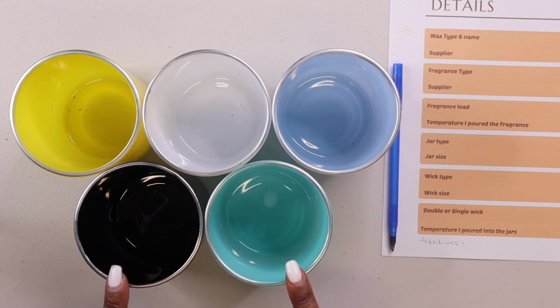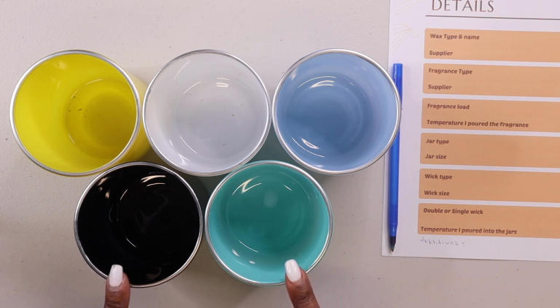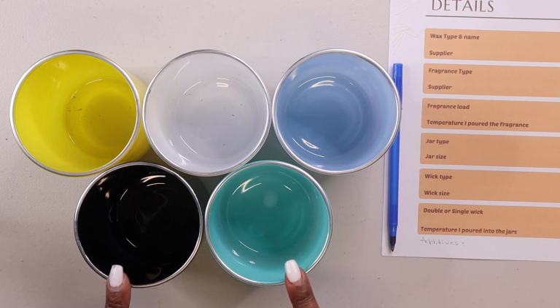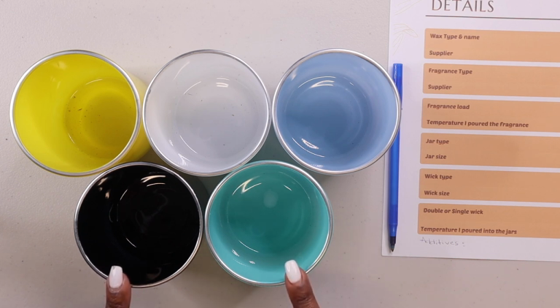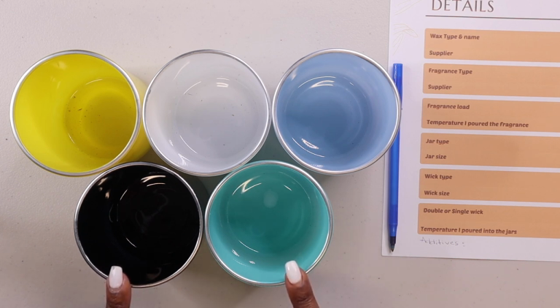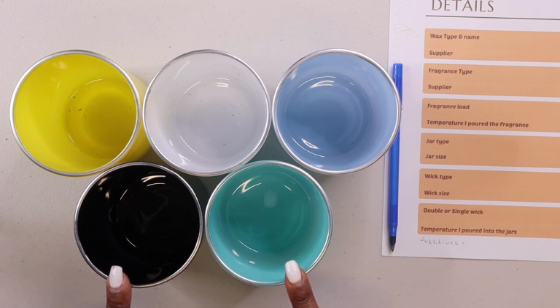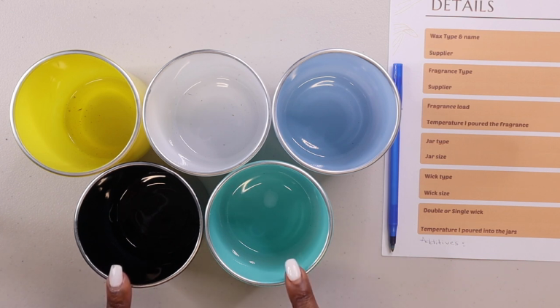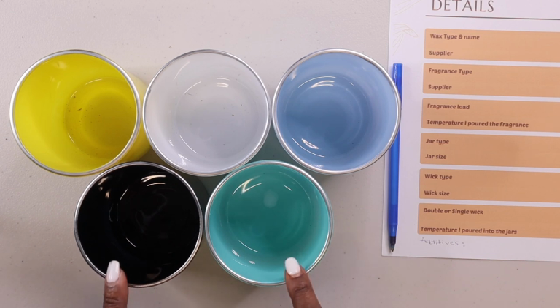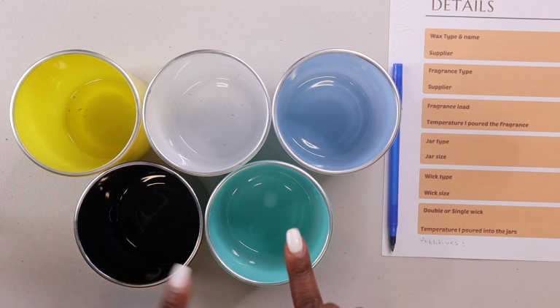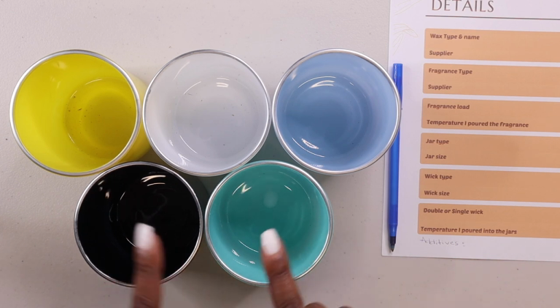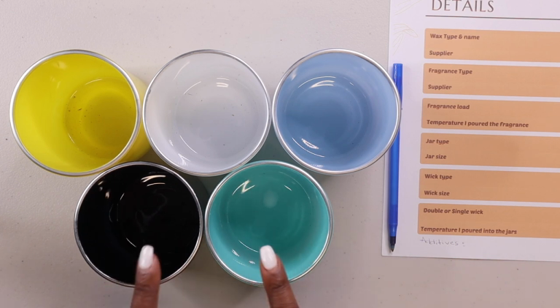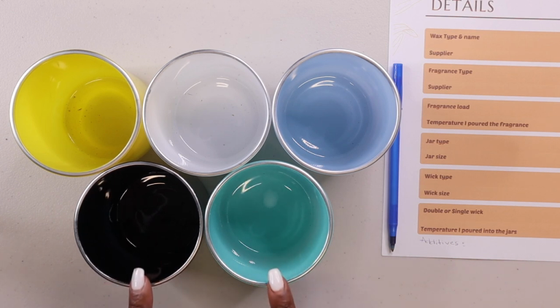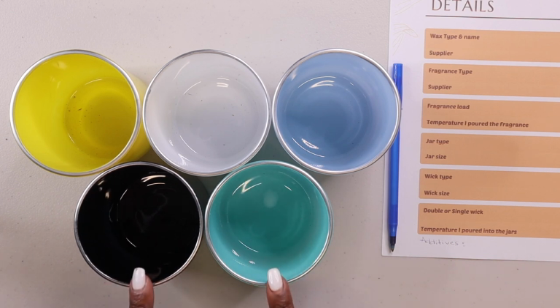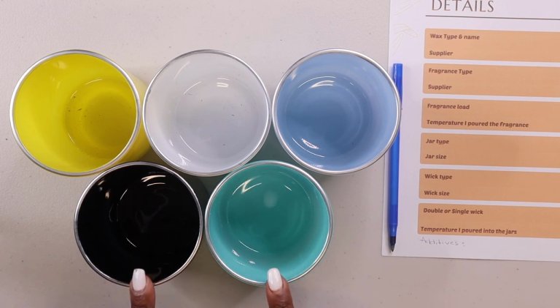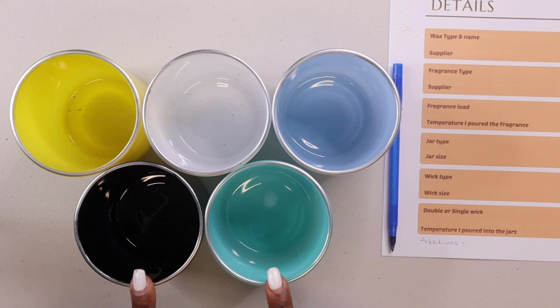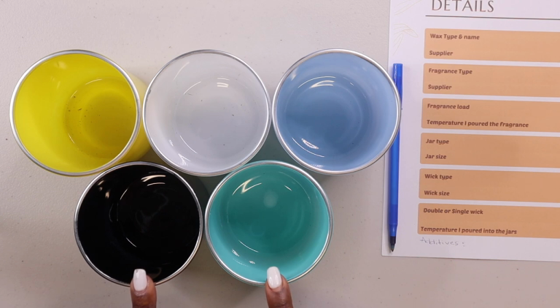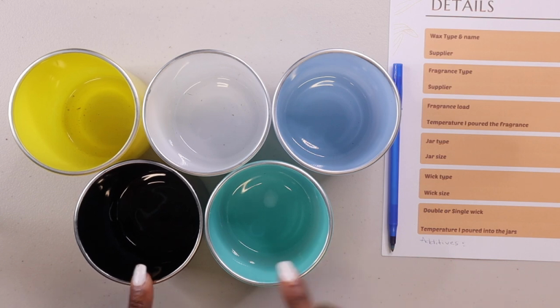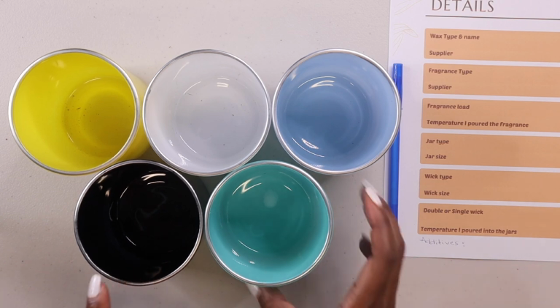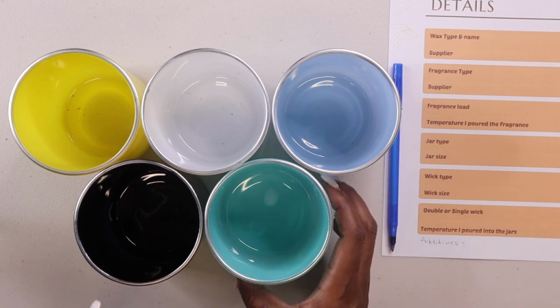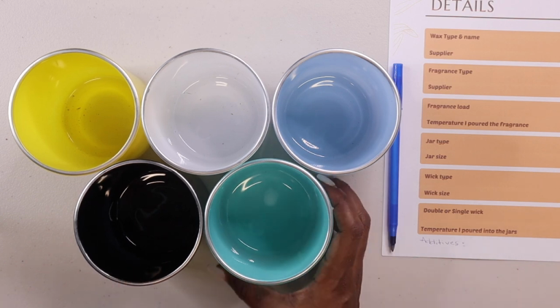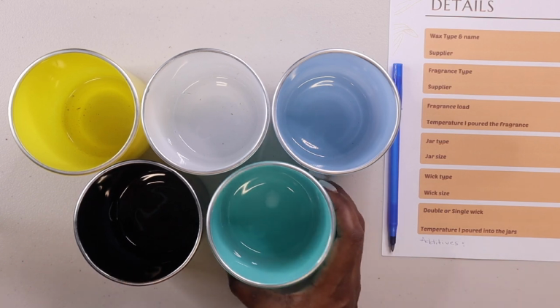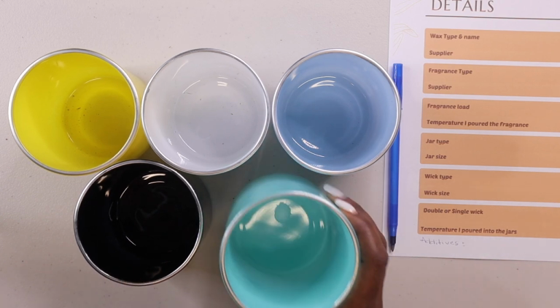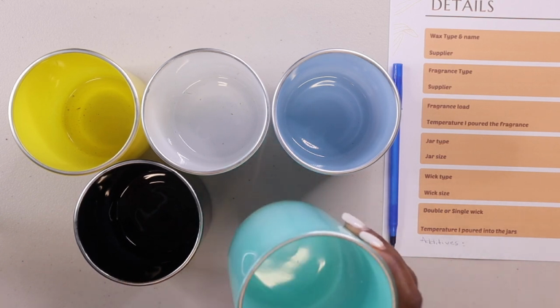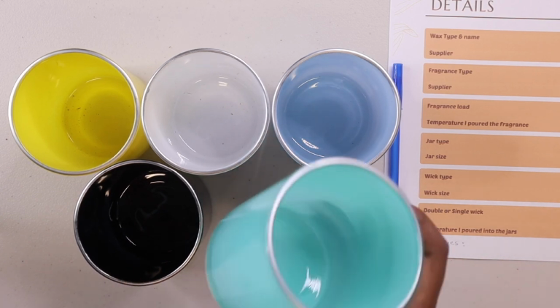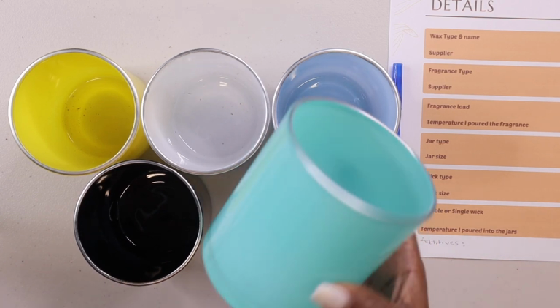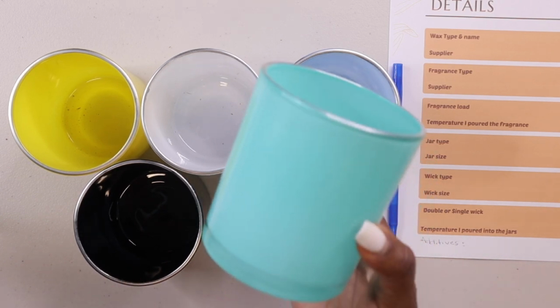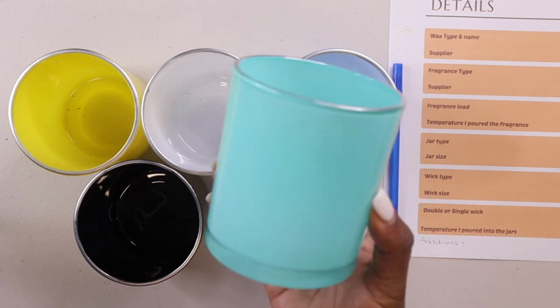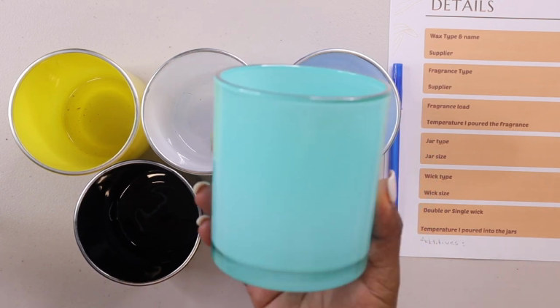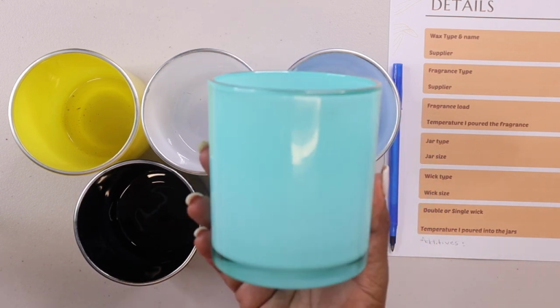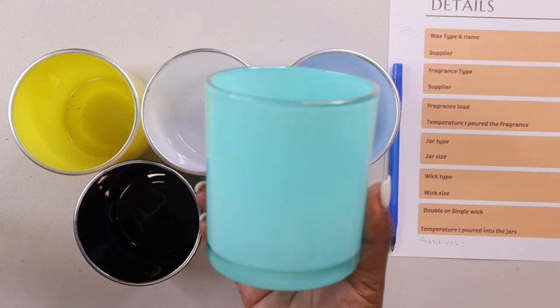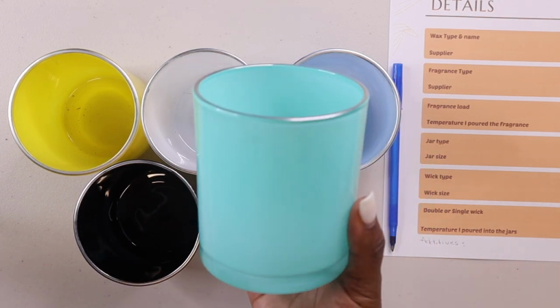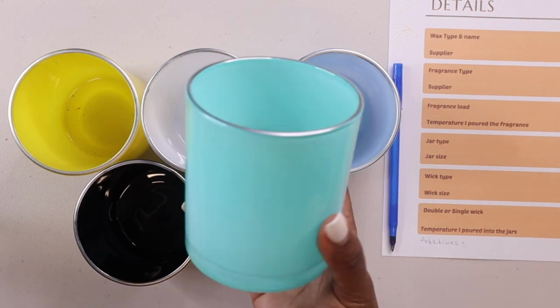These are not clean, so I'm going to clean those out as well. If you want to look at the actual jar, this is what the jar looks like.